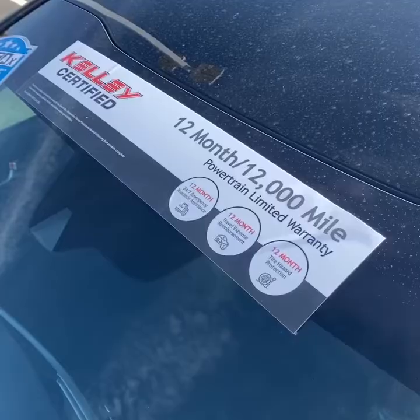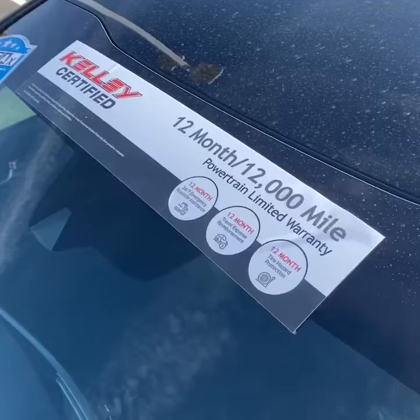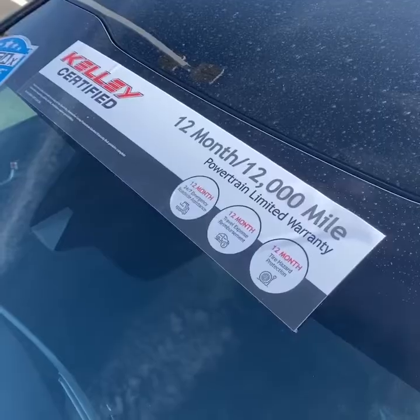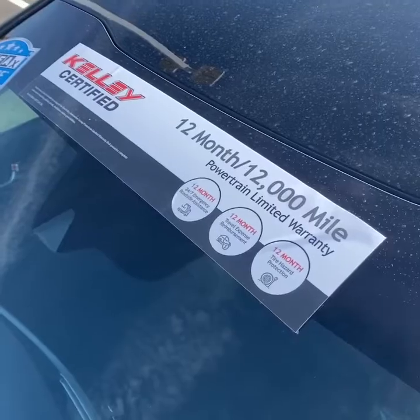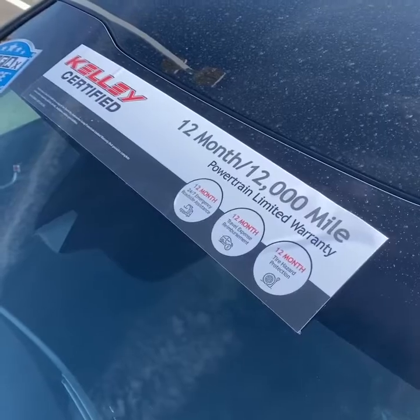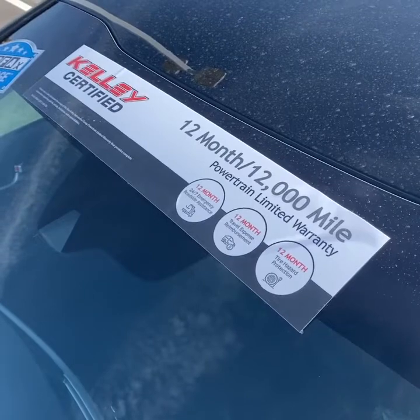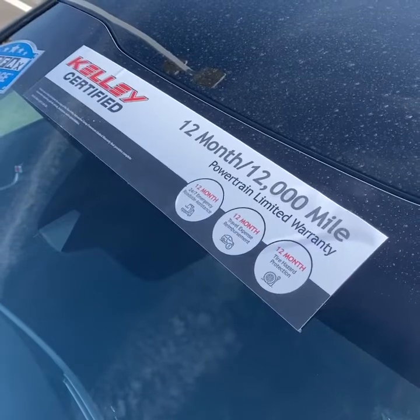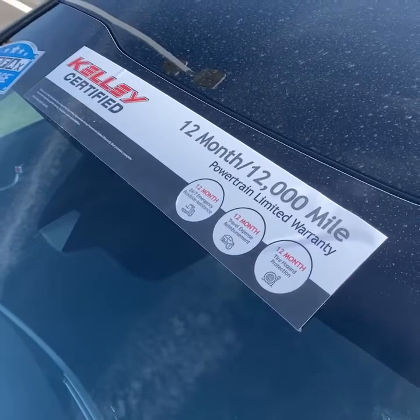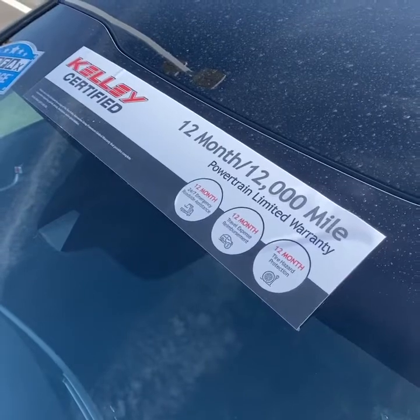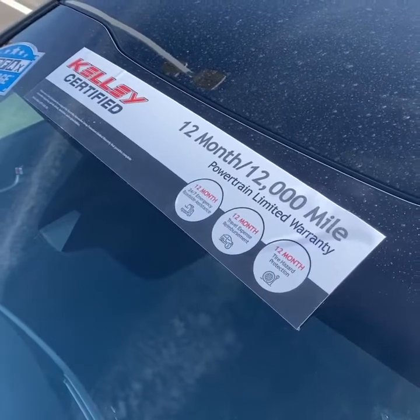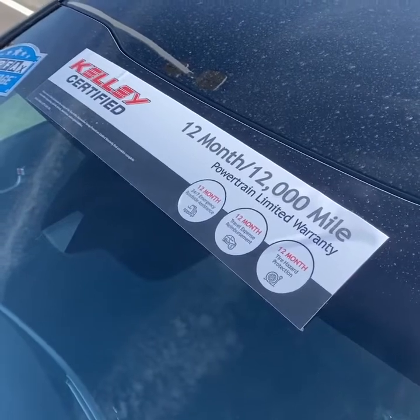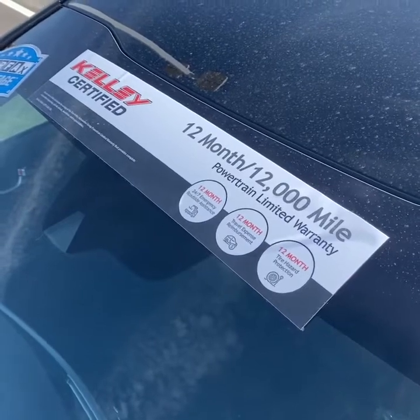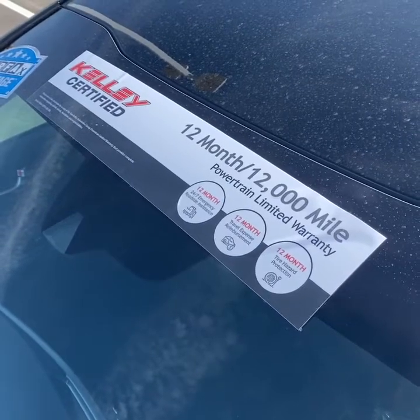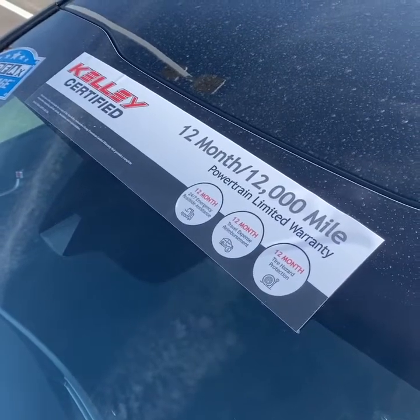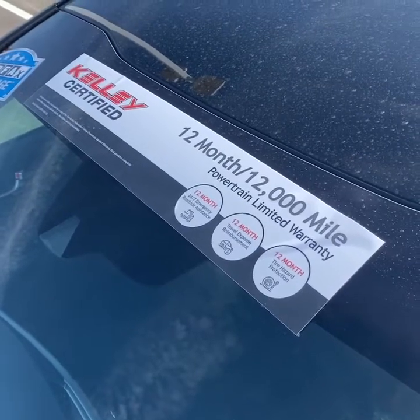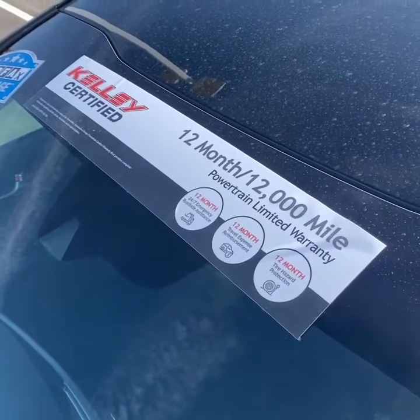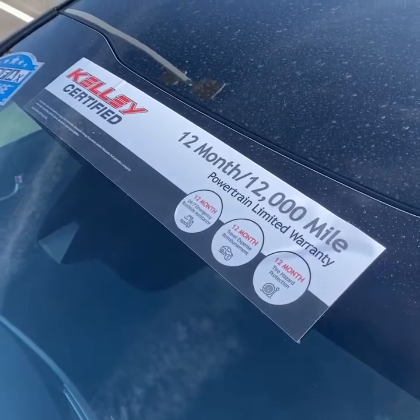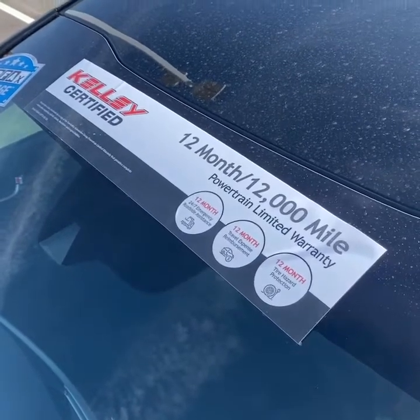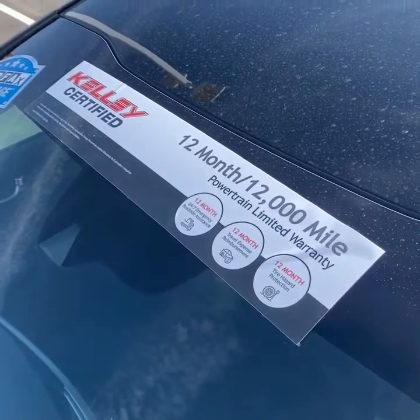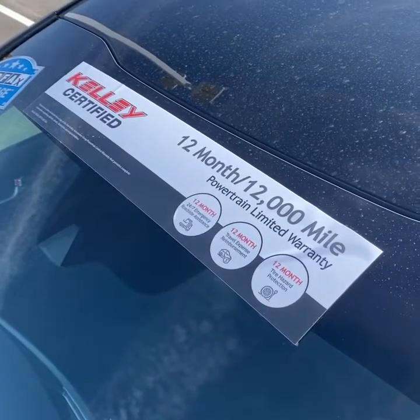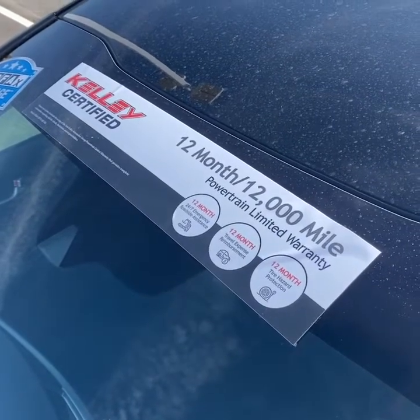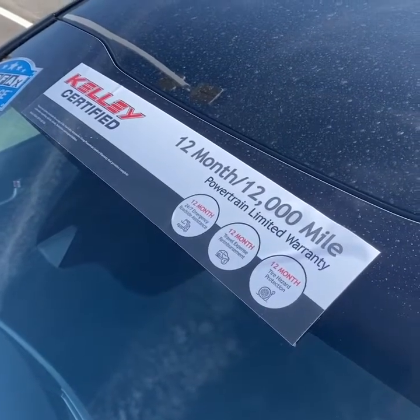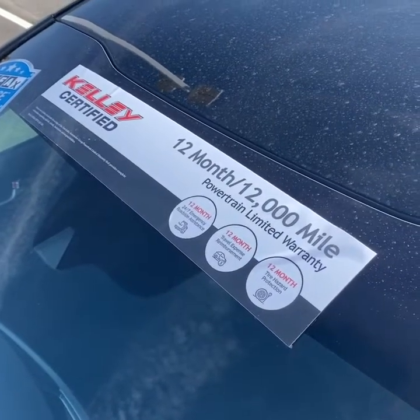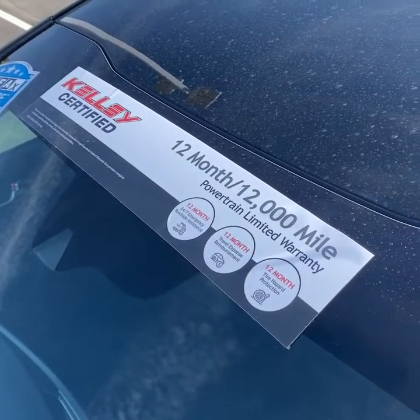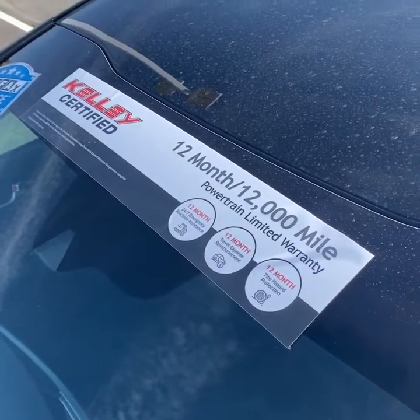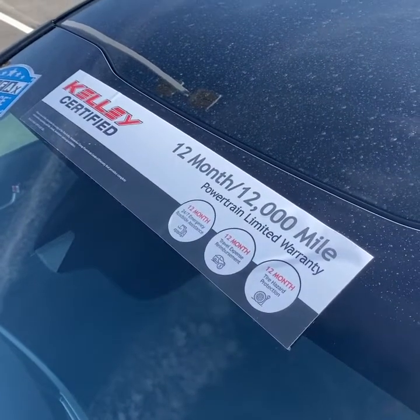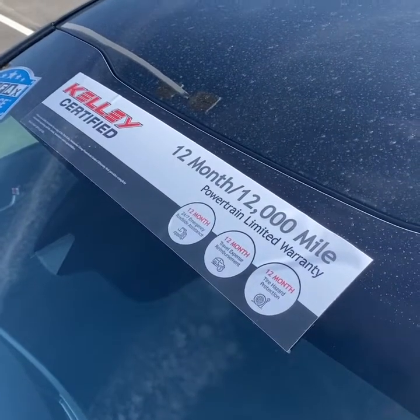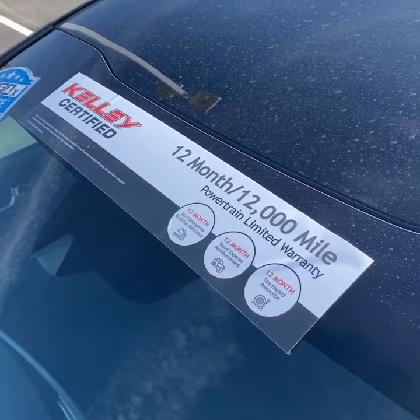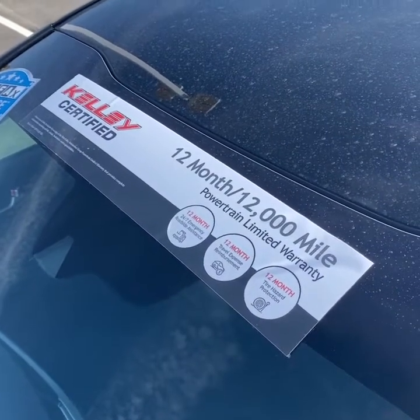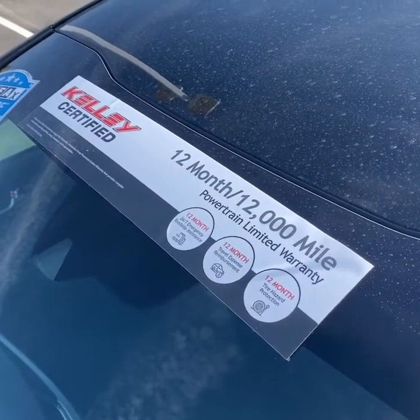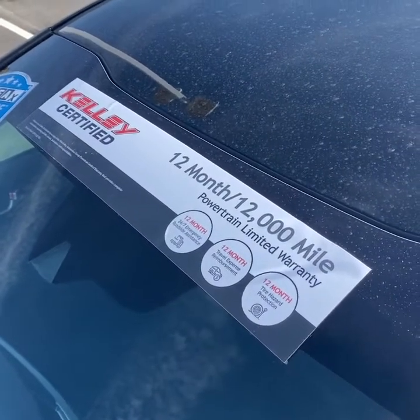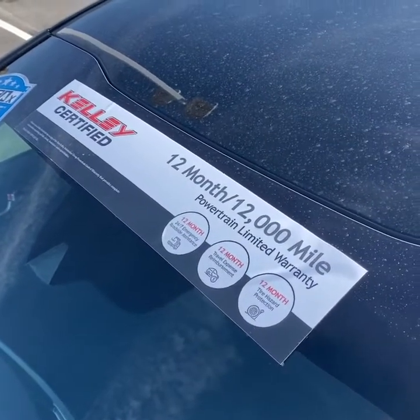This vehicle is Kelly certified, so that warrants a 12-month, 12,000-mile limited powertrain warranty.